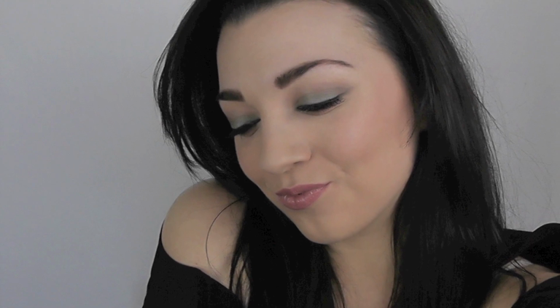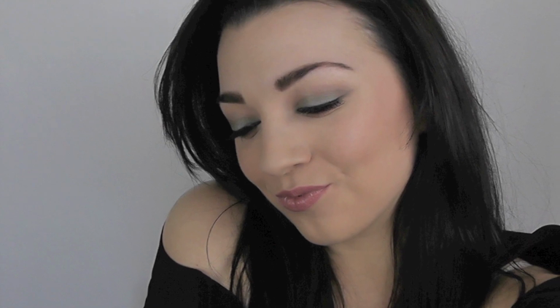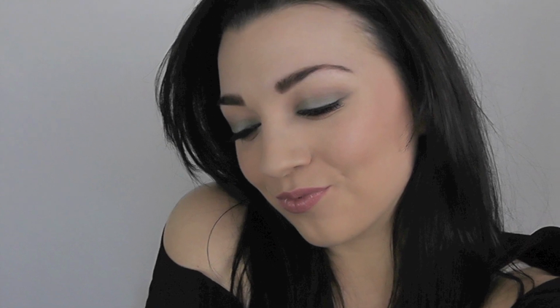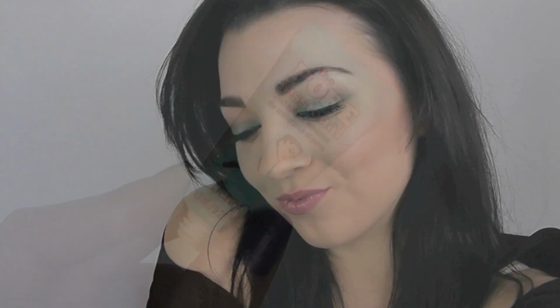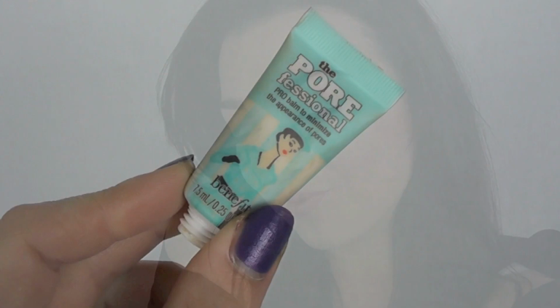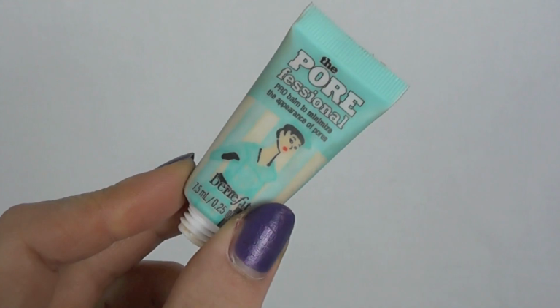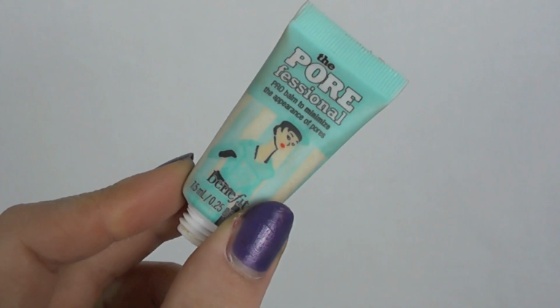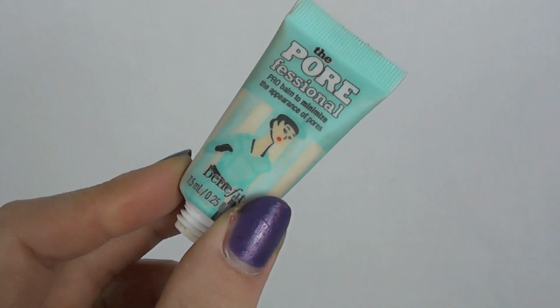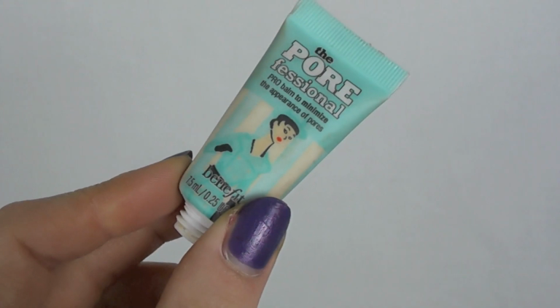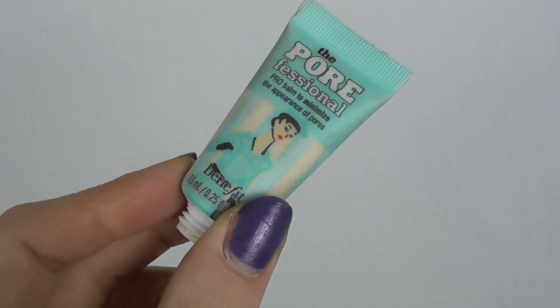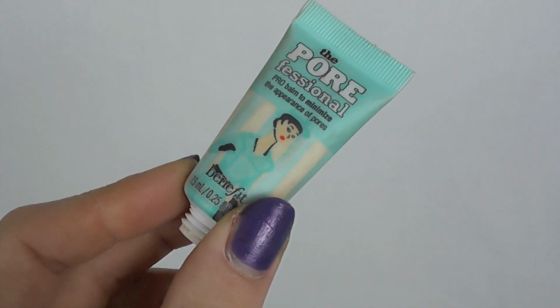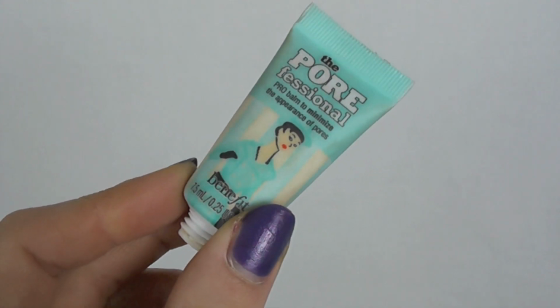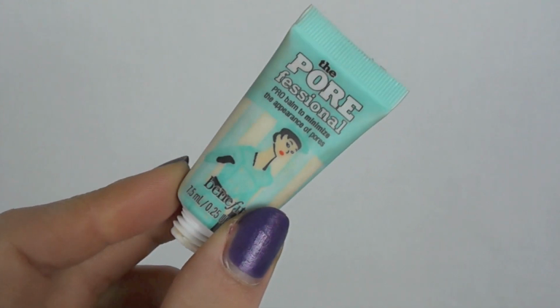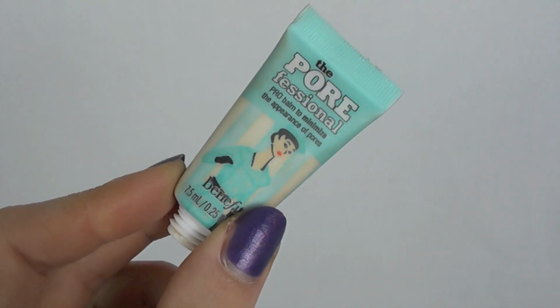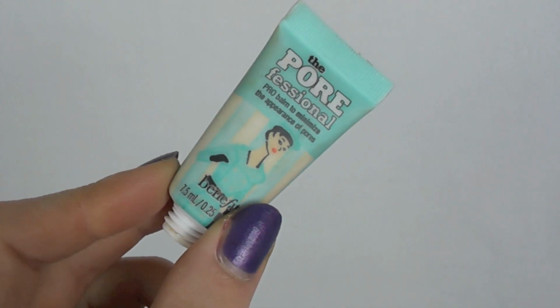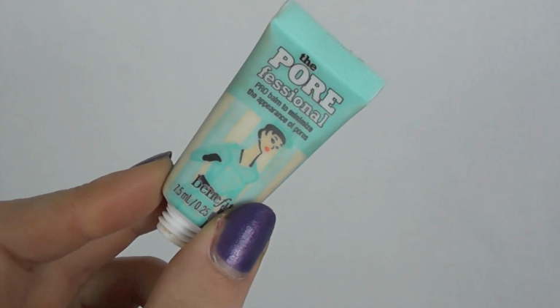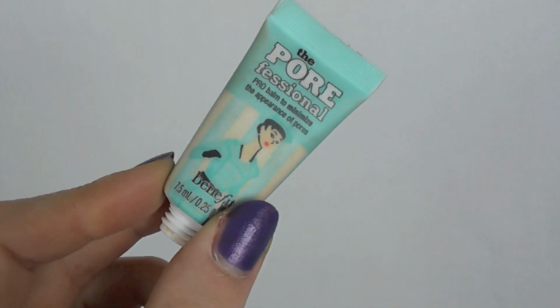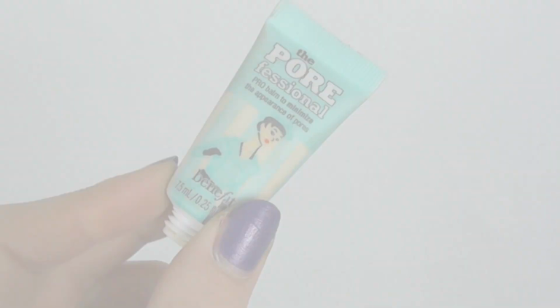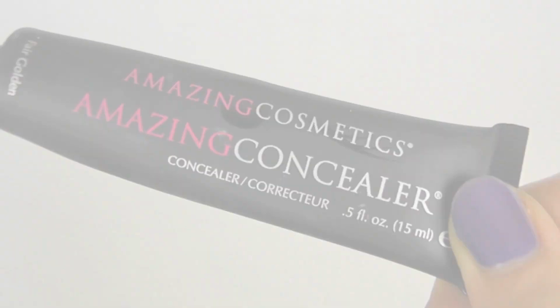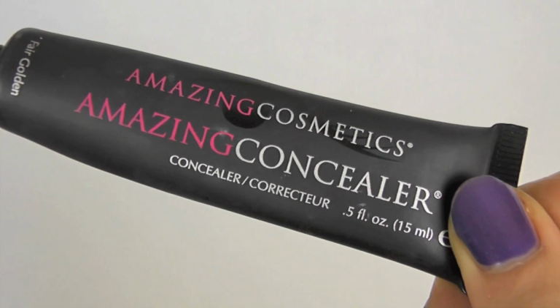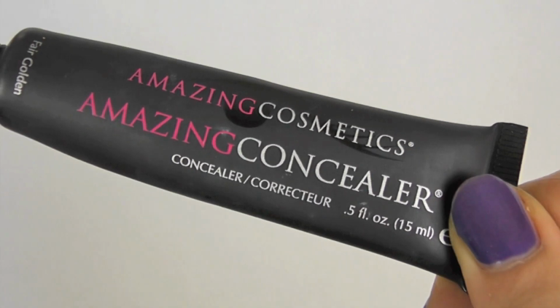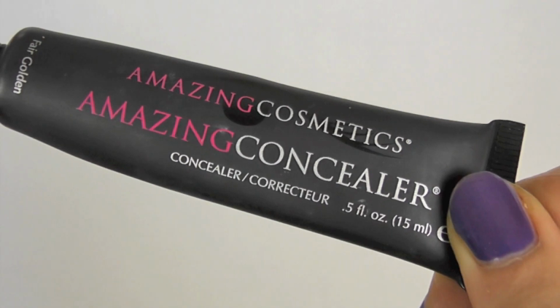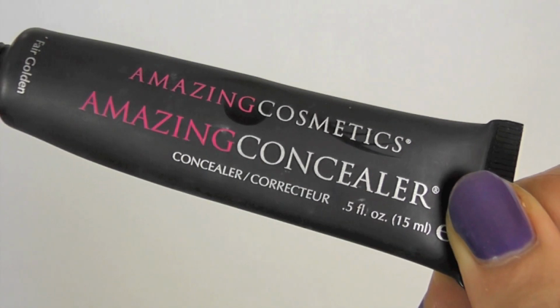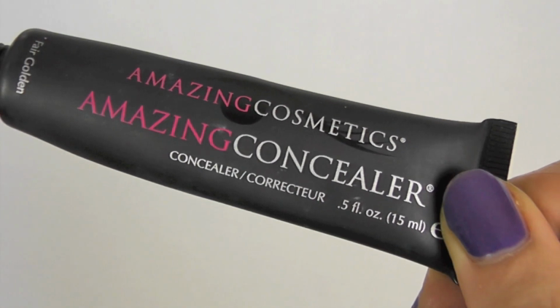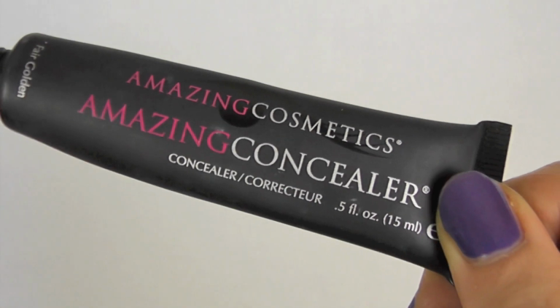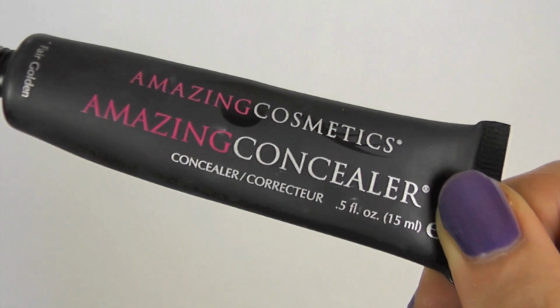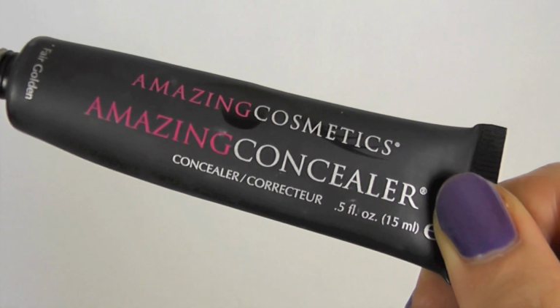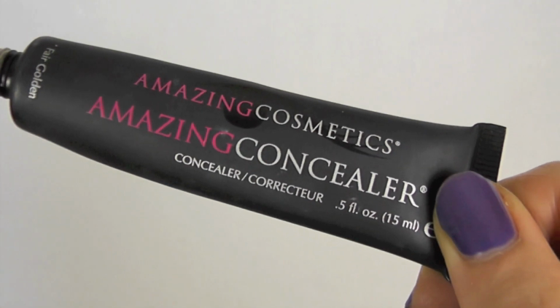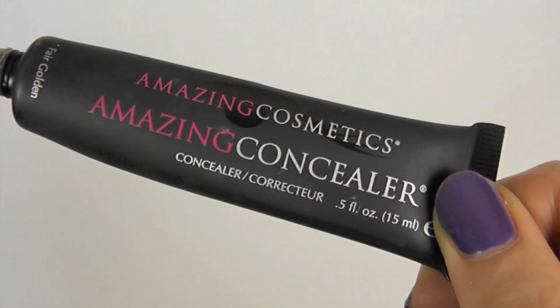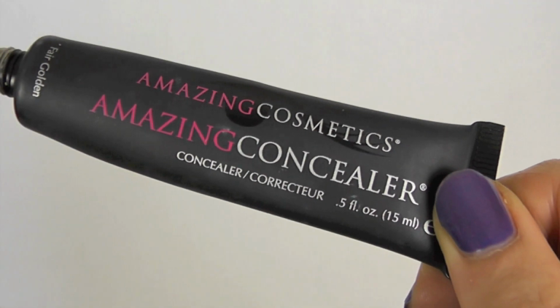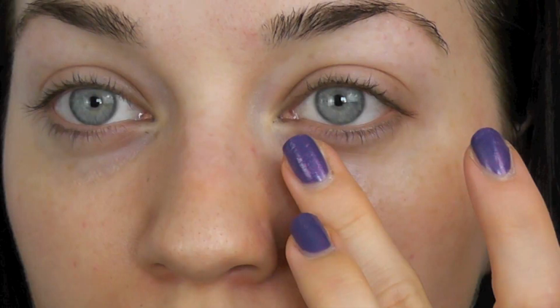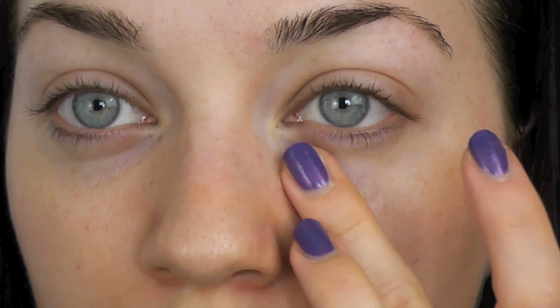Hey guys! So to begin, I'm just going to prep my face by using the Benefit Porefessional, and this is a brilliant primer and concealer in one.